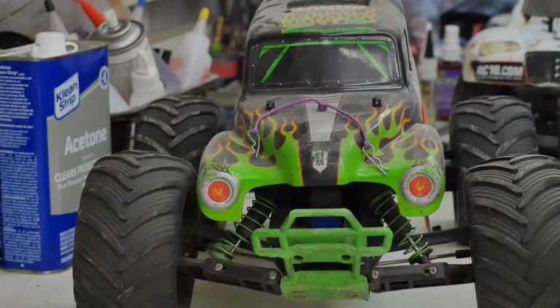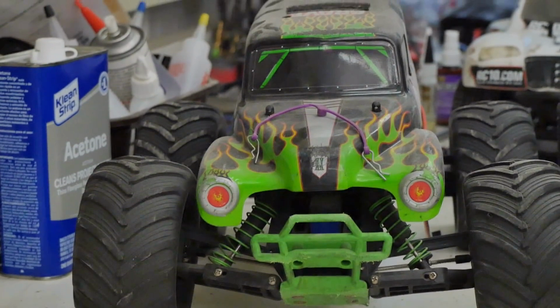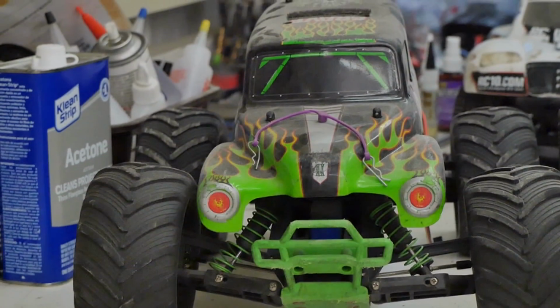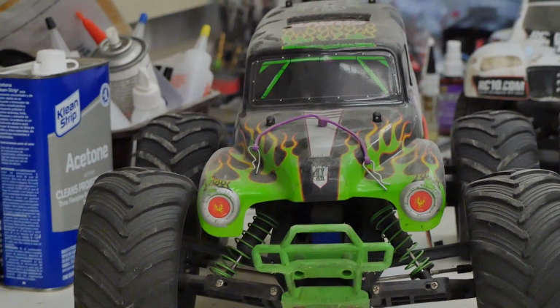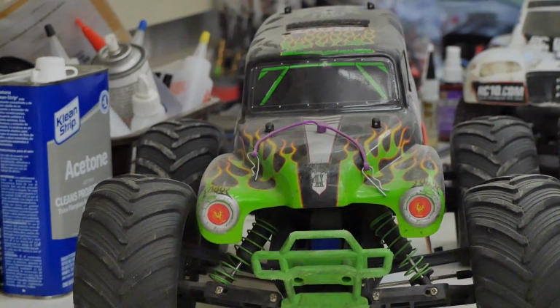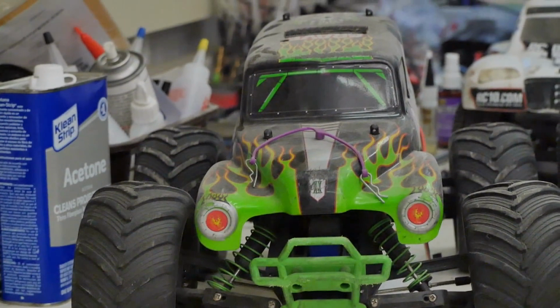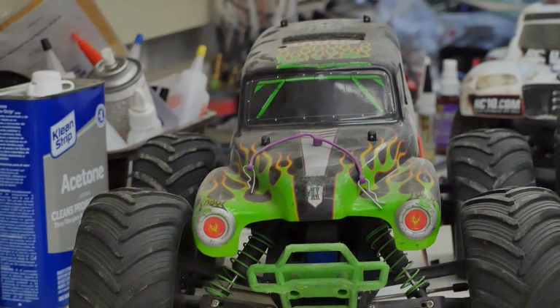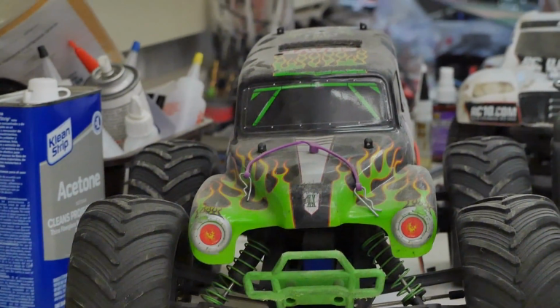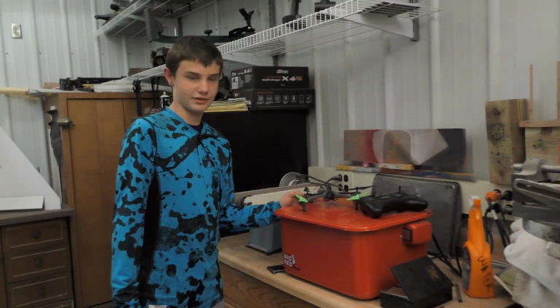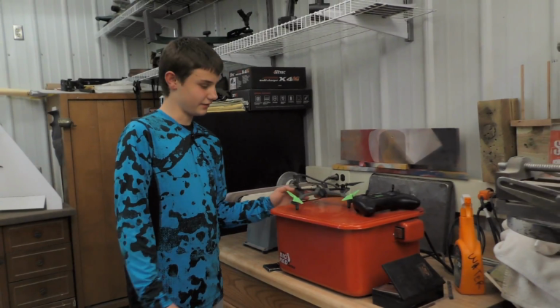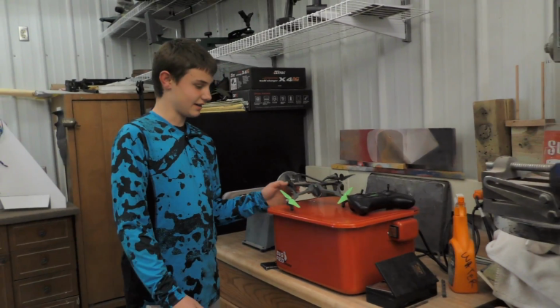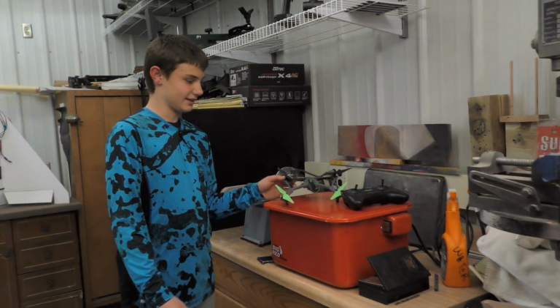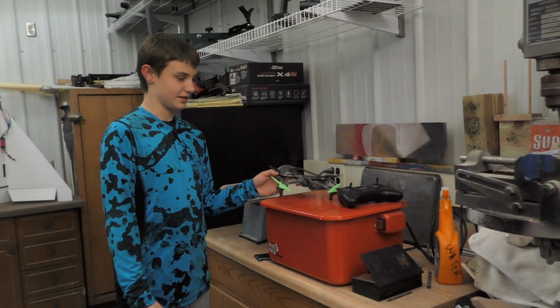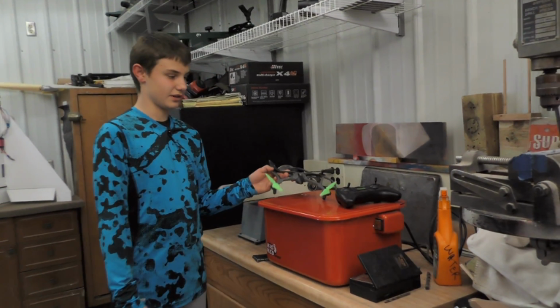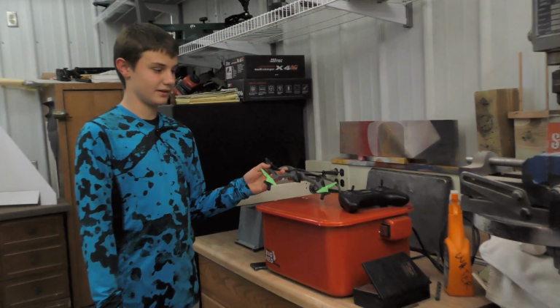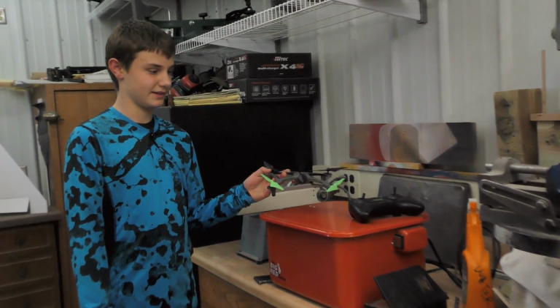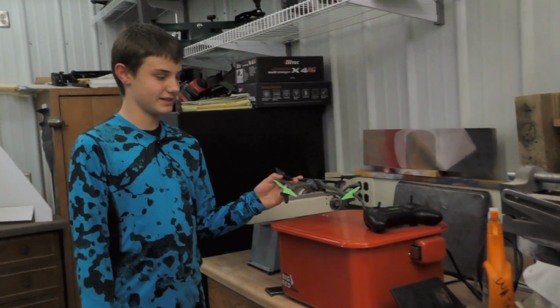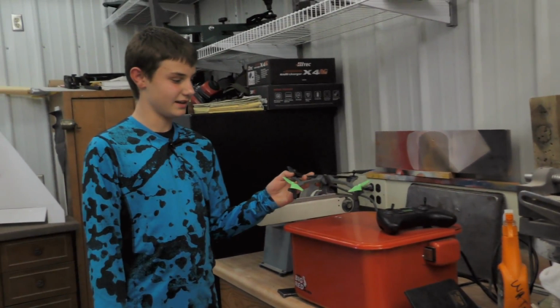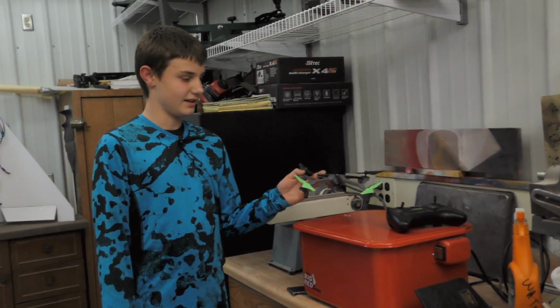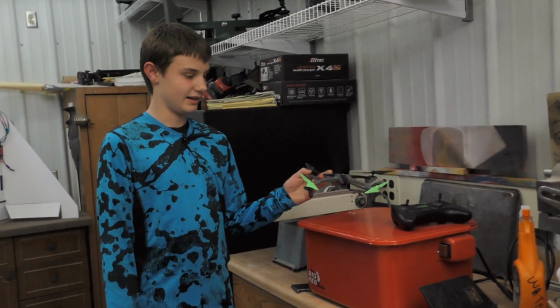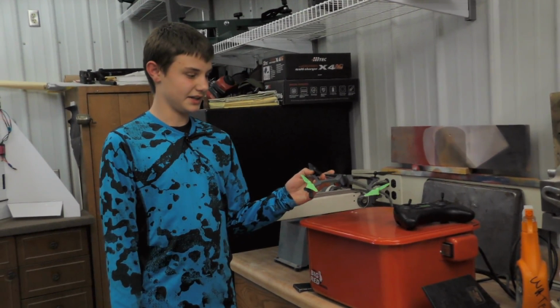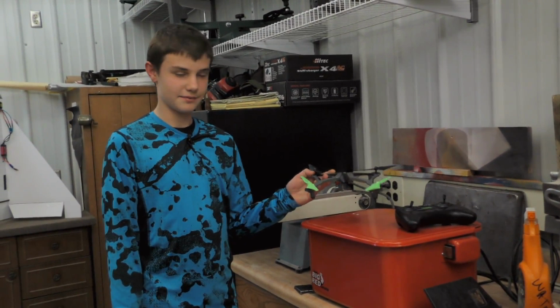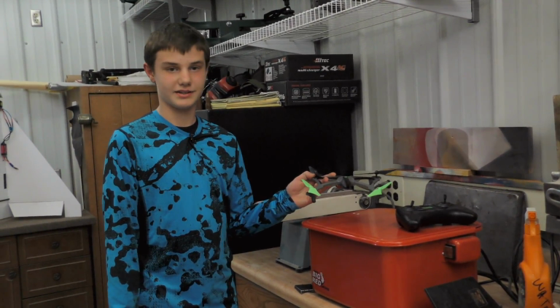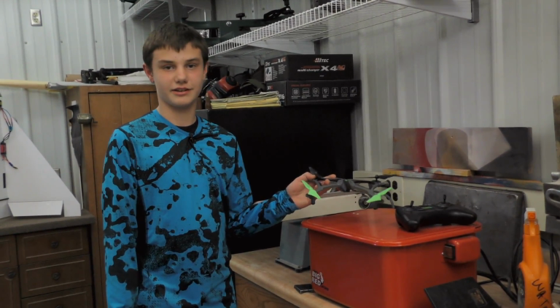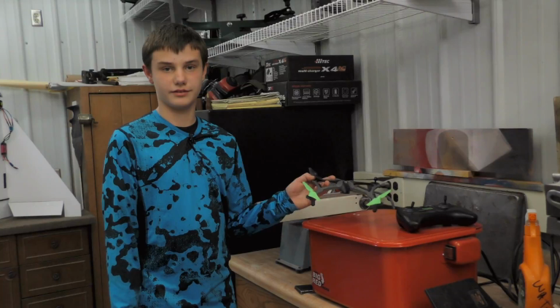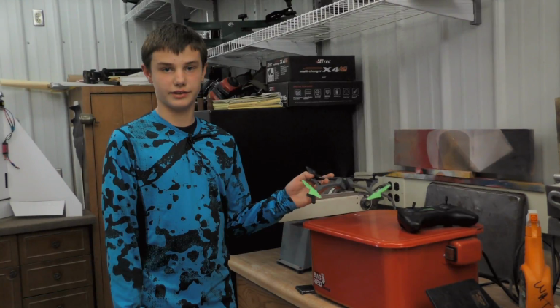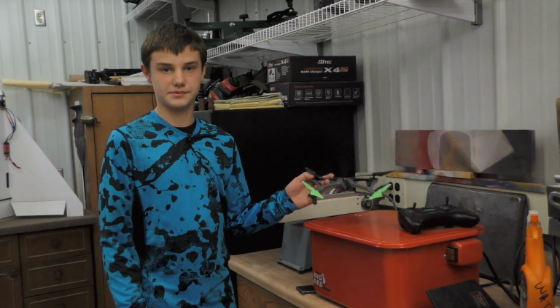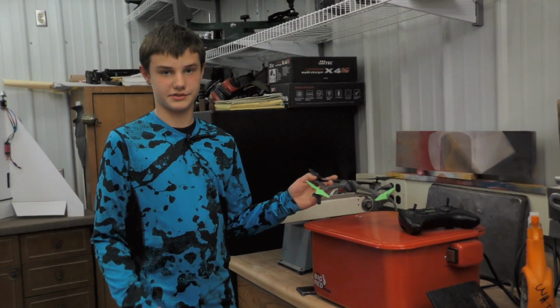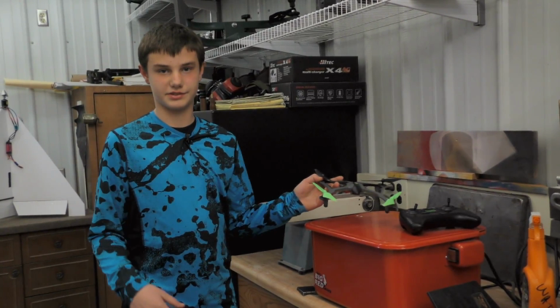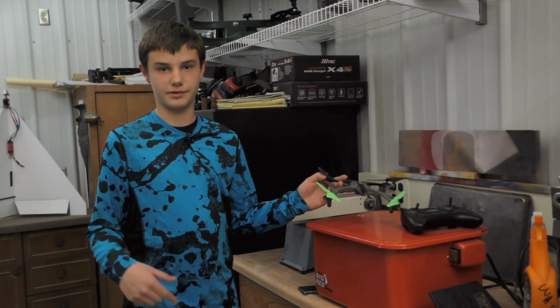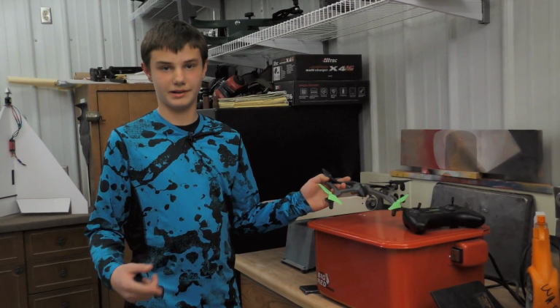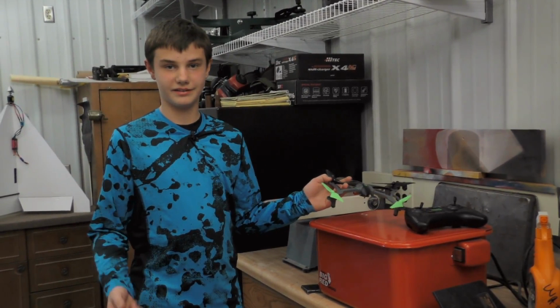This is my drone that I enjoy flying. It's my Dromata Vista and I like it because you can do flips with just one button.